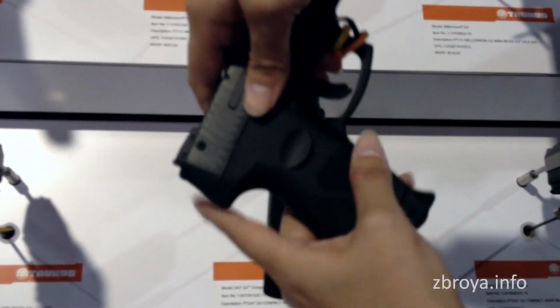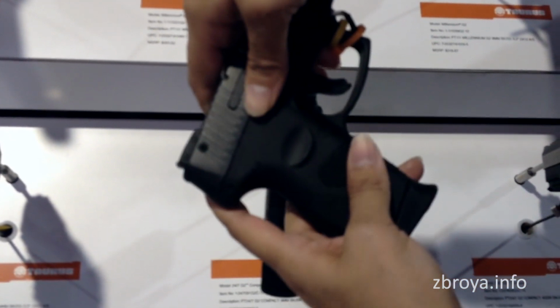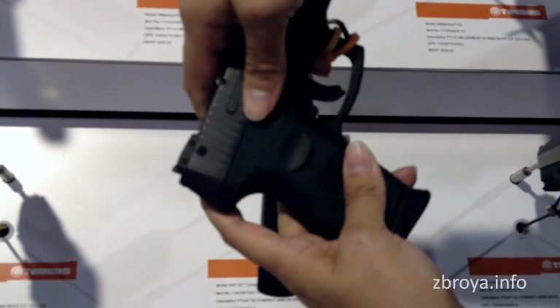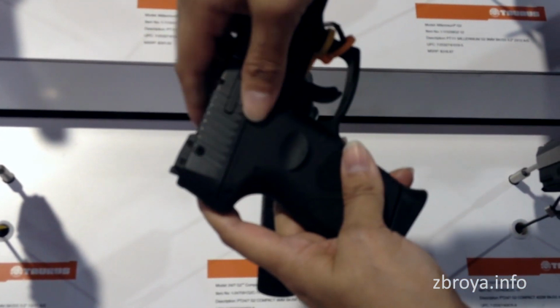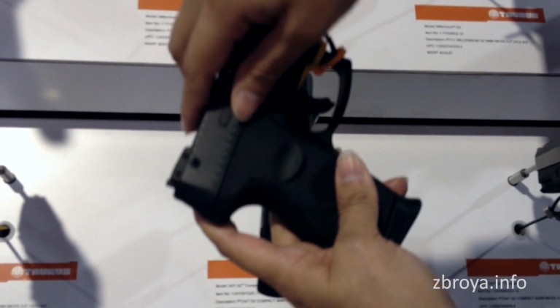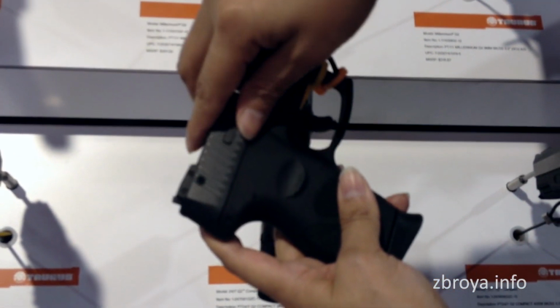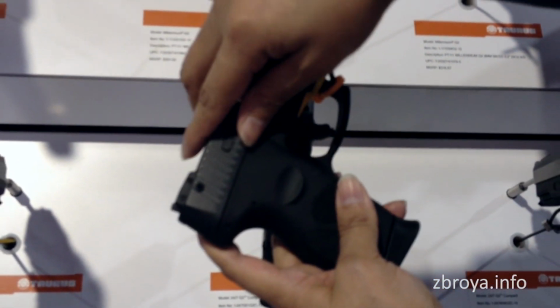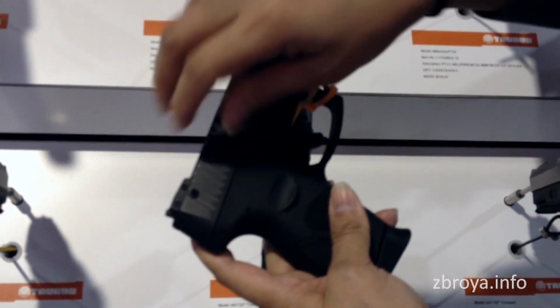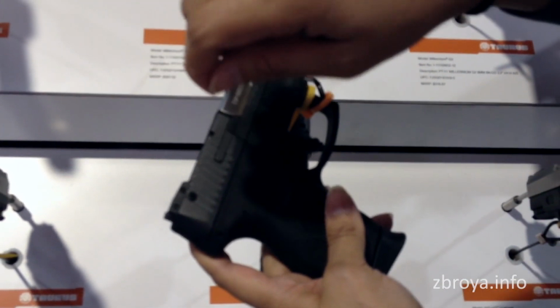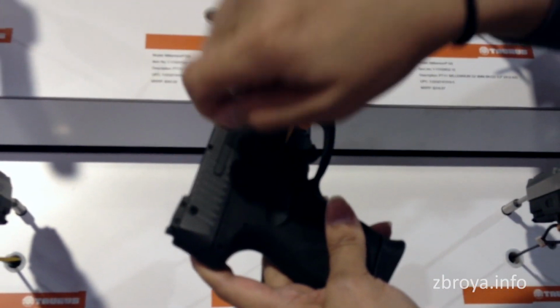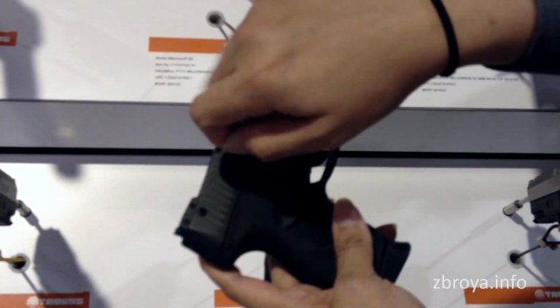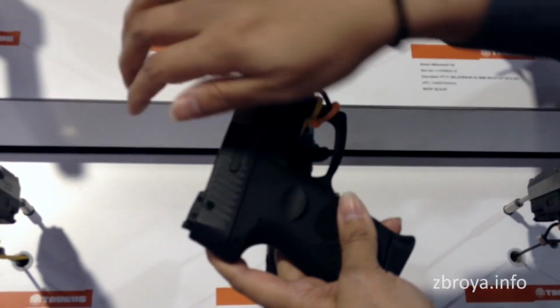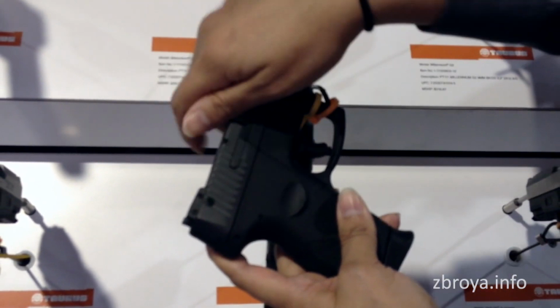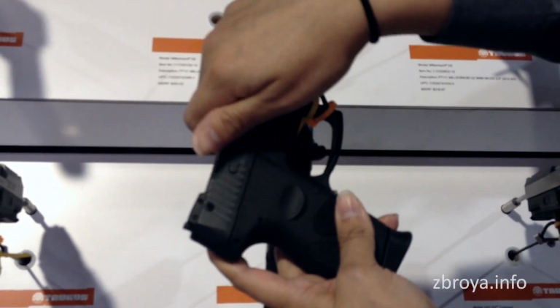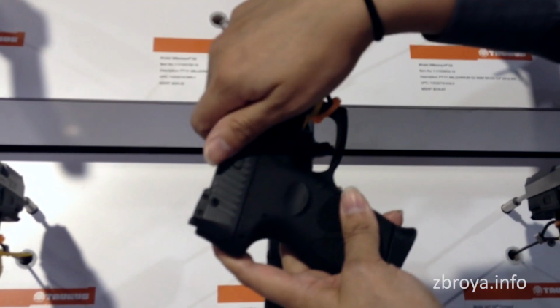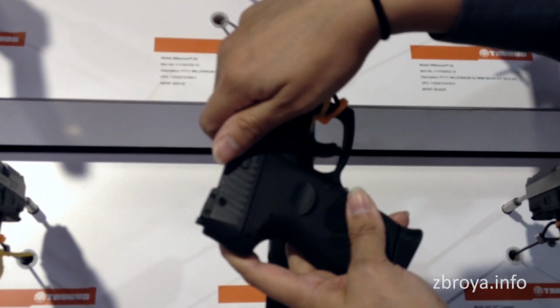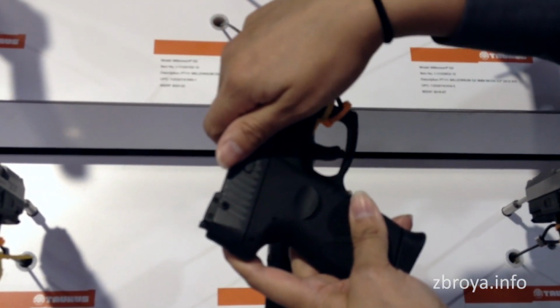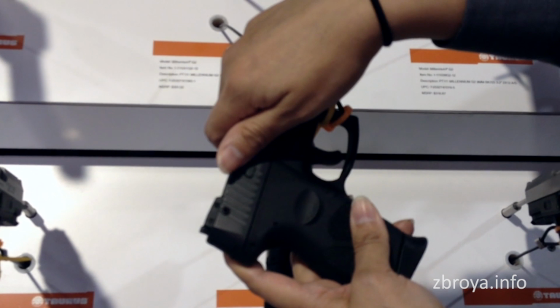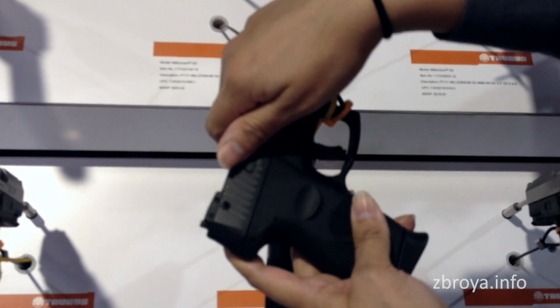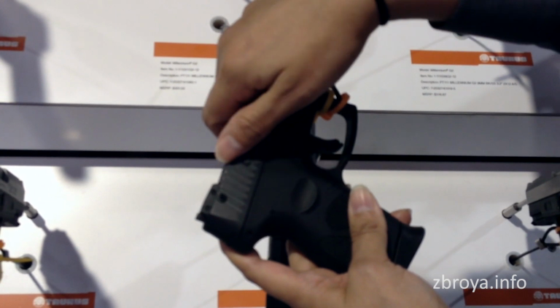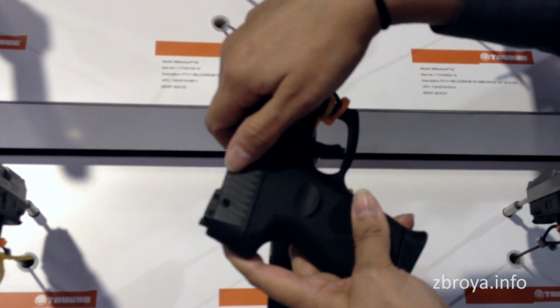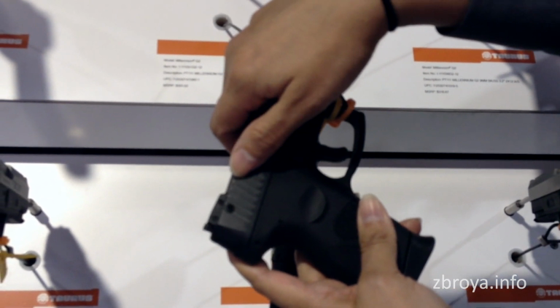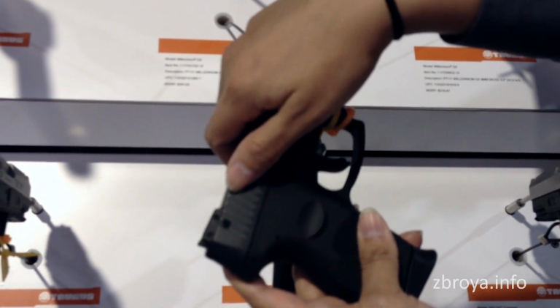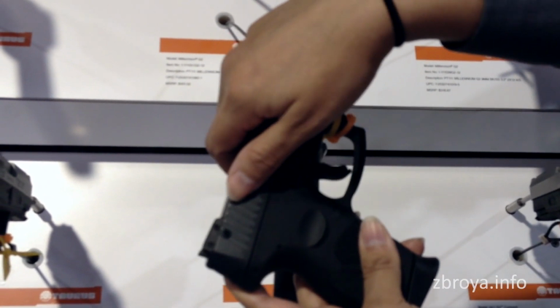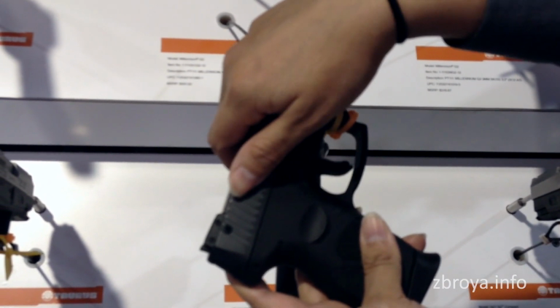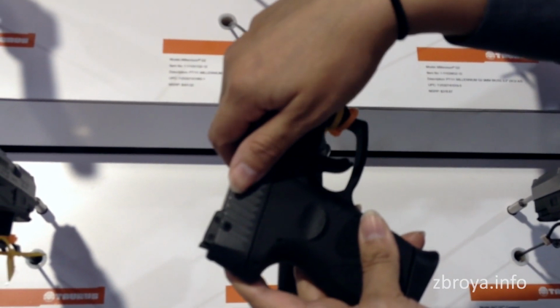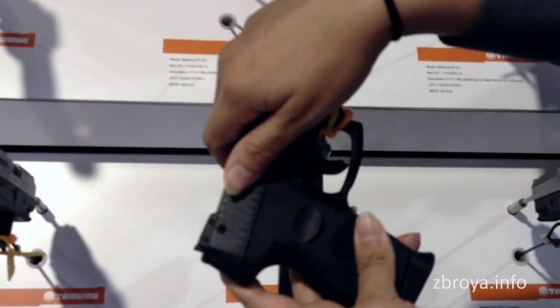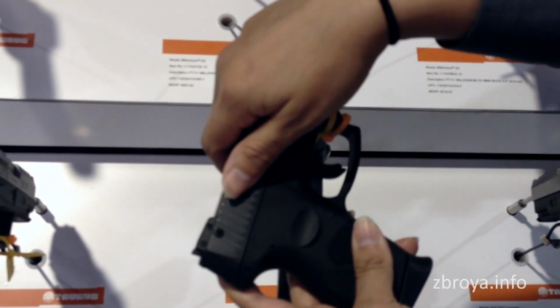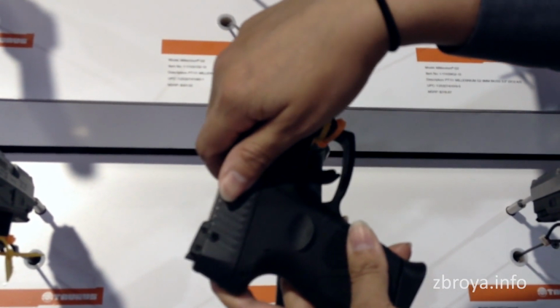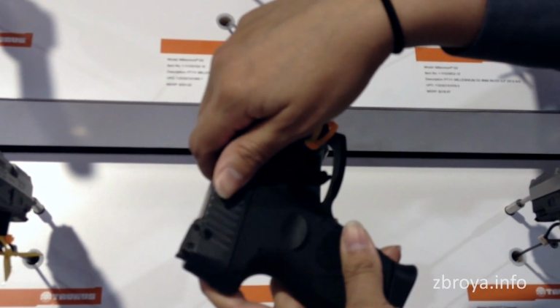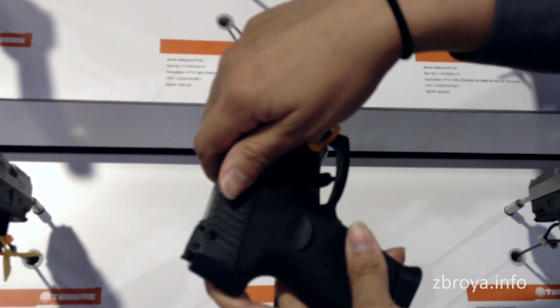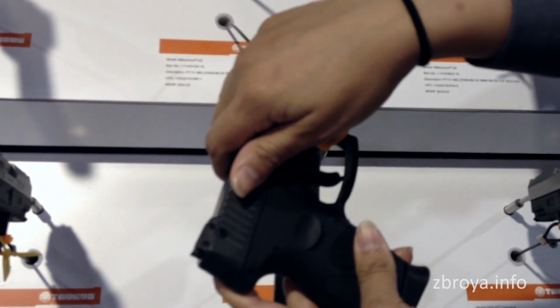Once you go ahead and insert the key and engage it, the firearm becomes inoperable. Basically, it comes with its own safety locking mechanism.